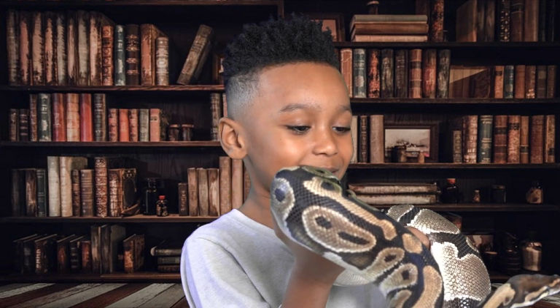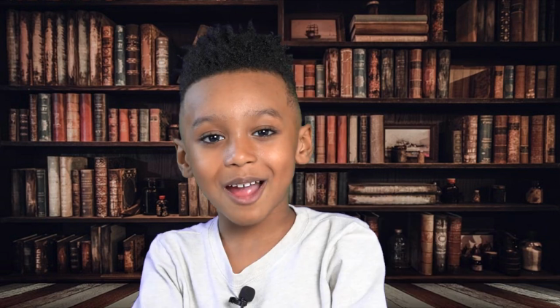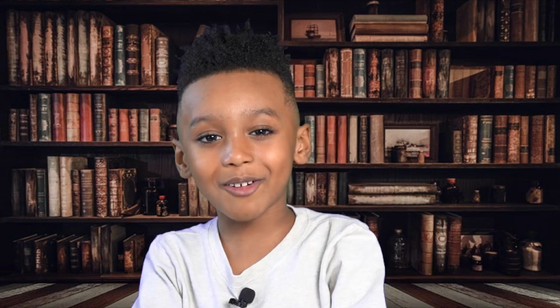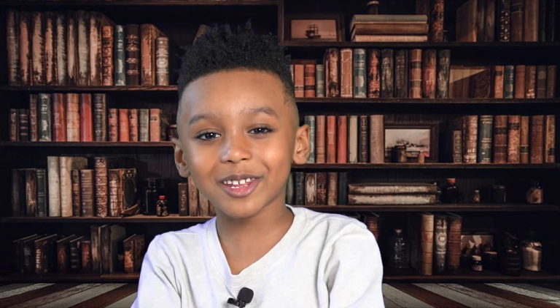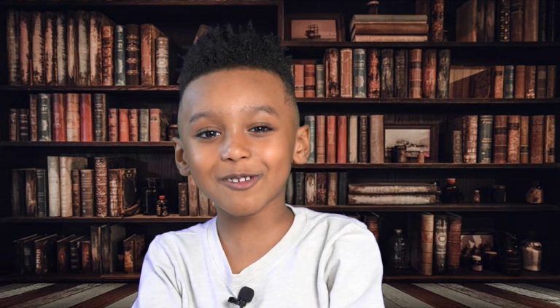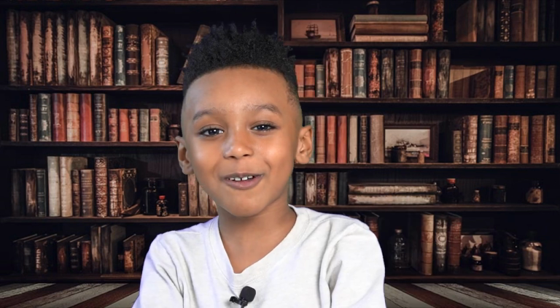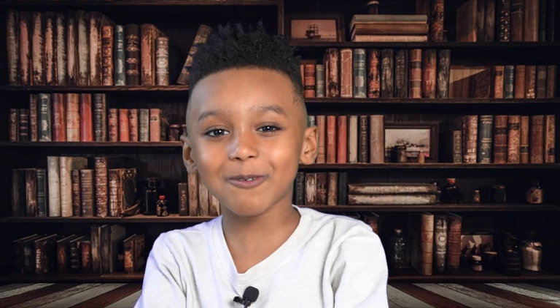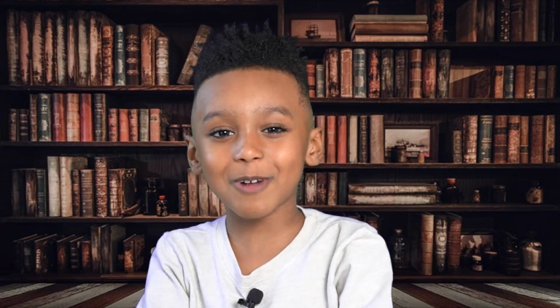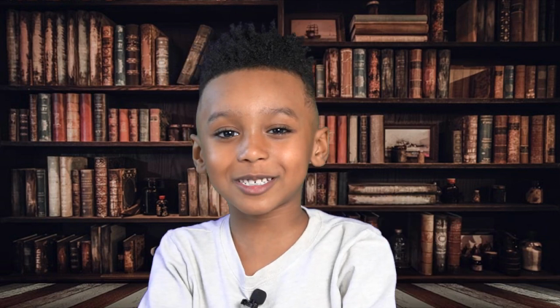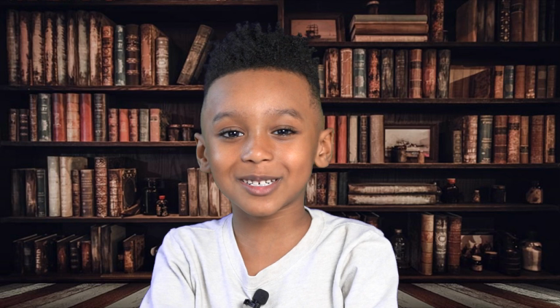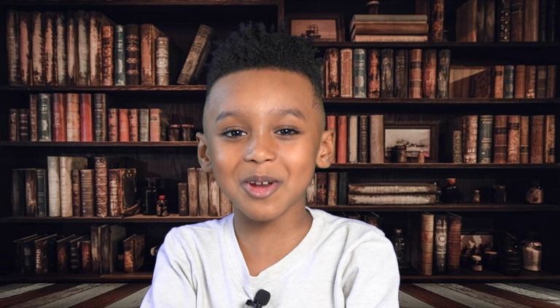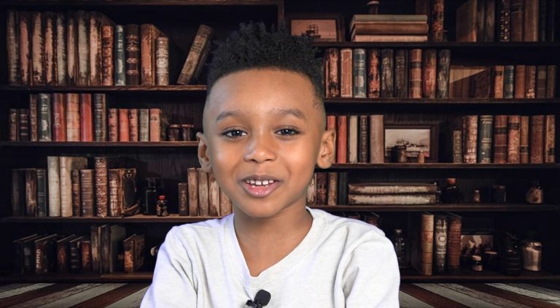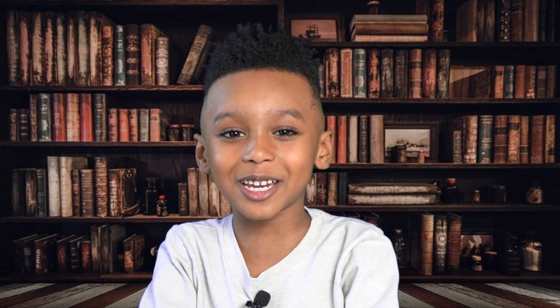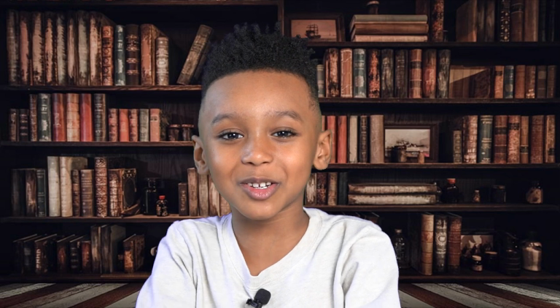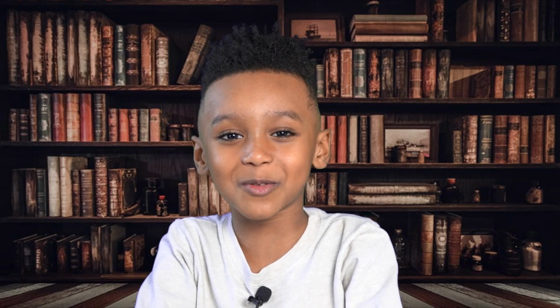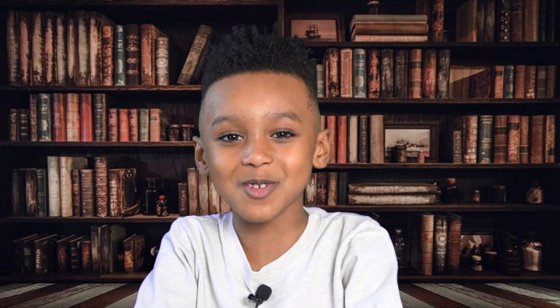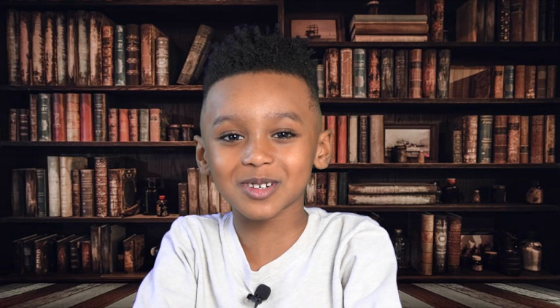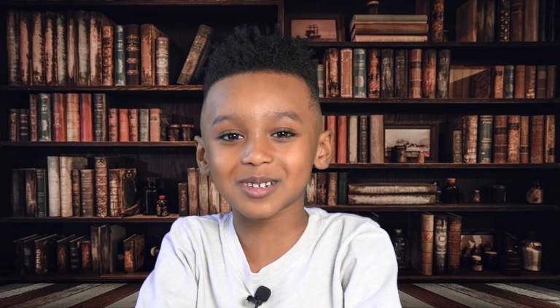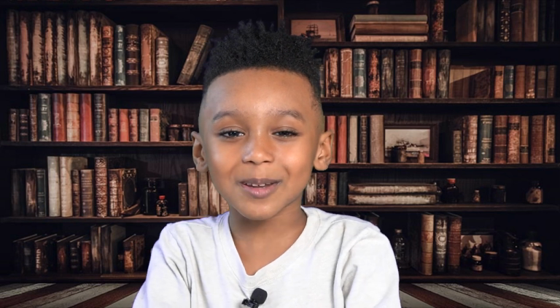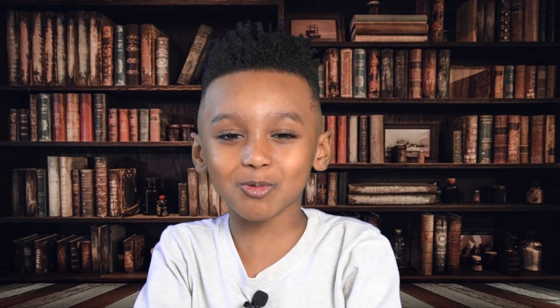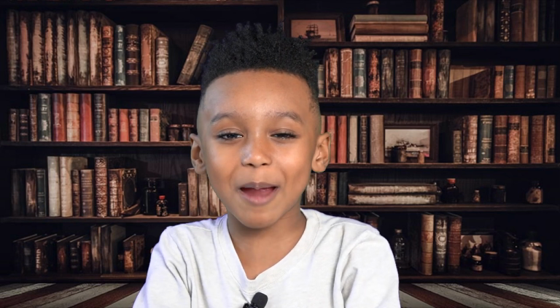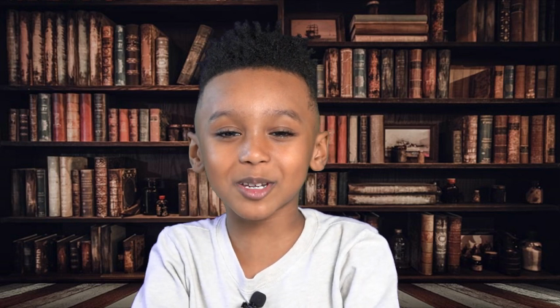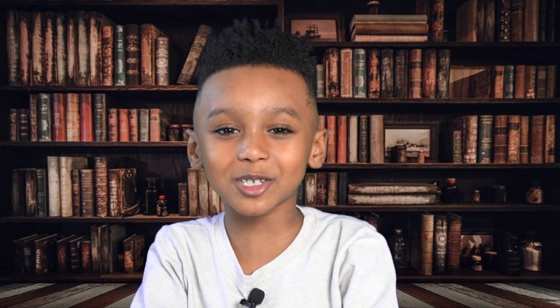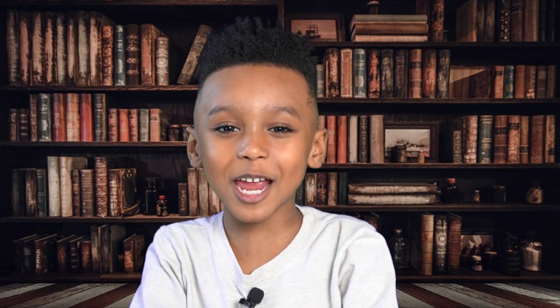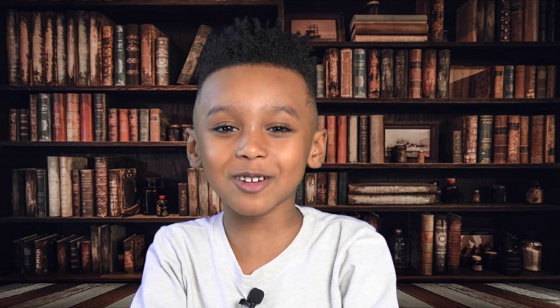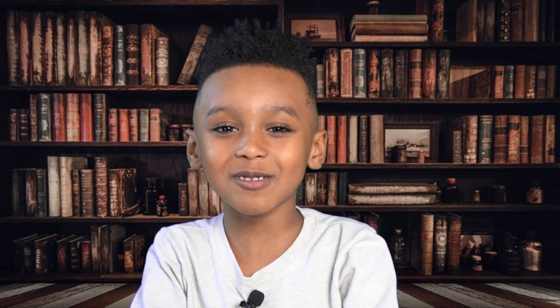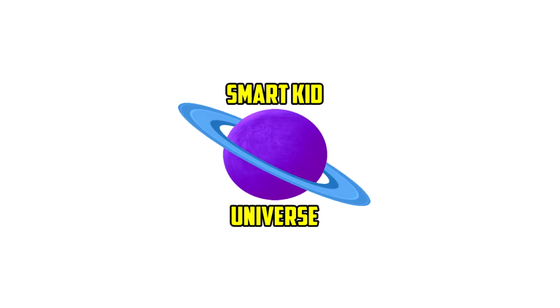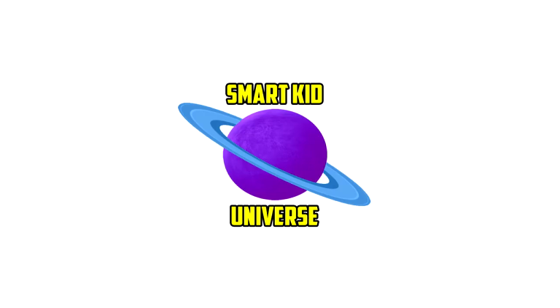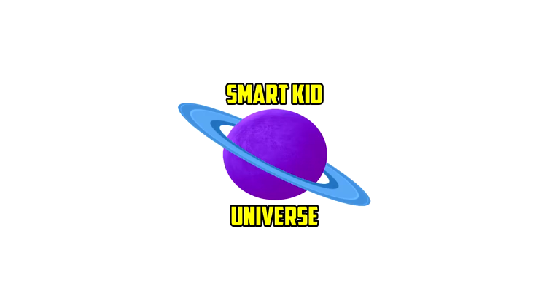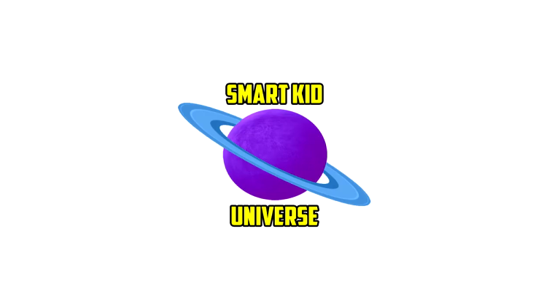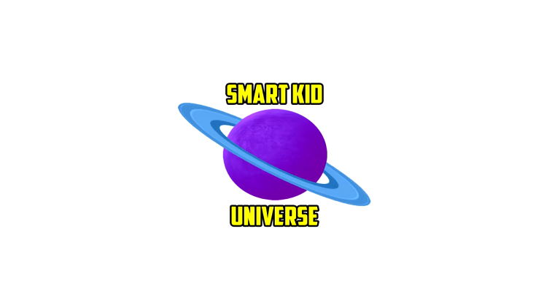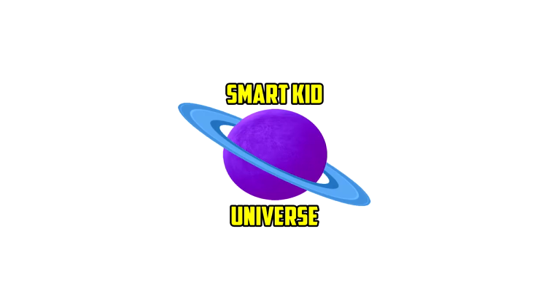Thanks for watching Mario Kids Universe! Subscribe to the channel!